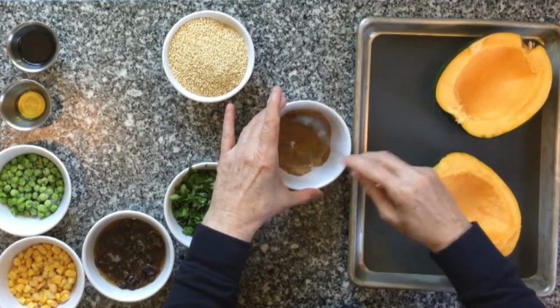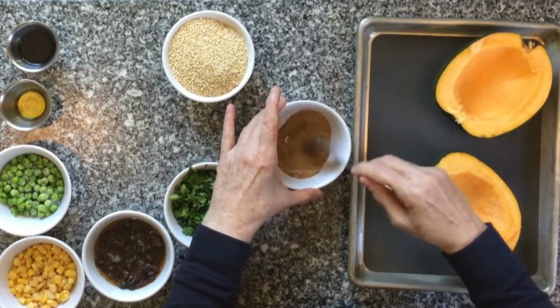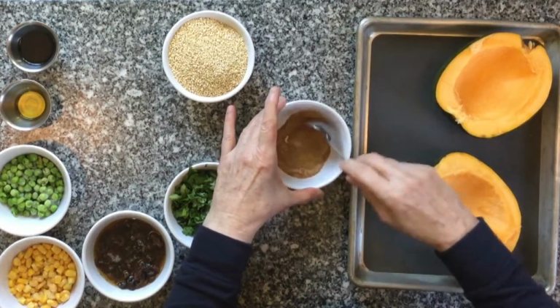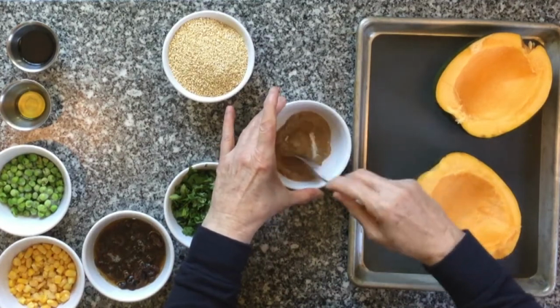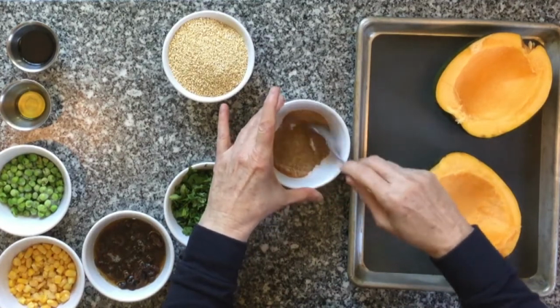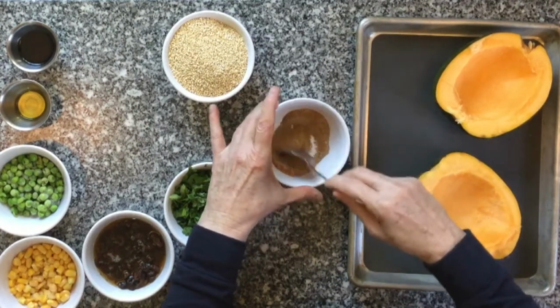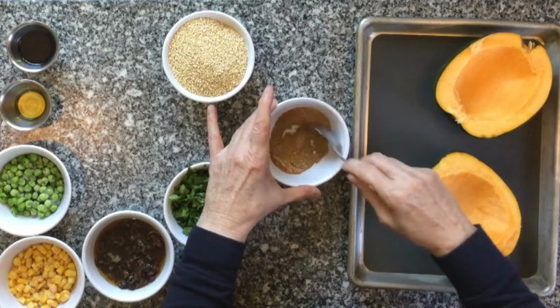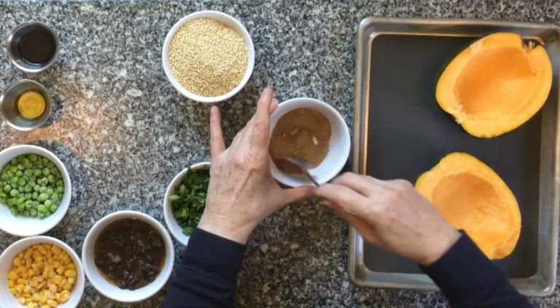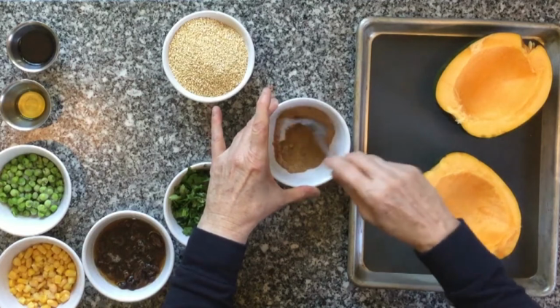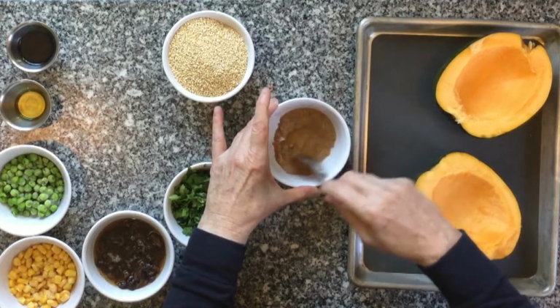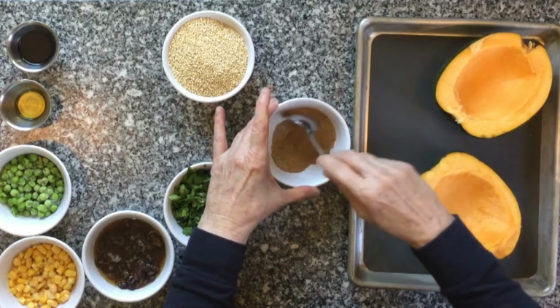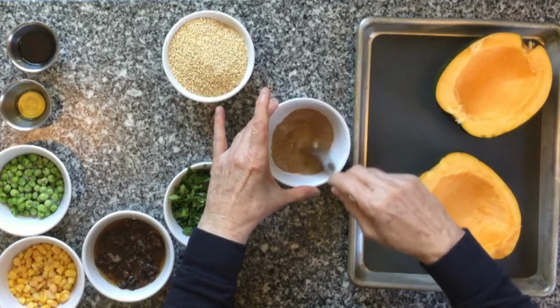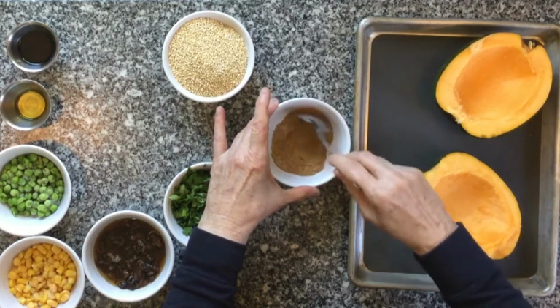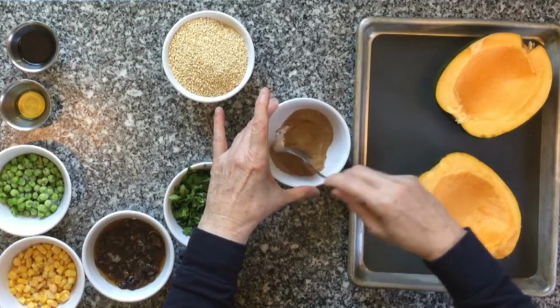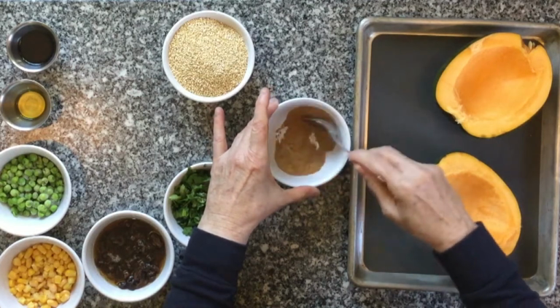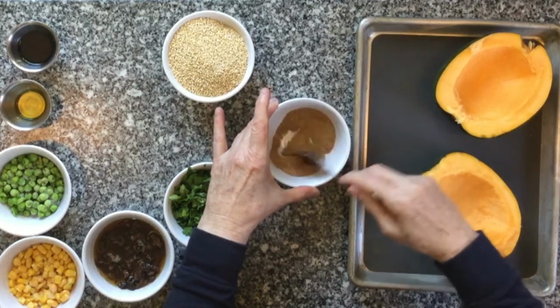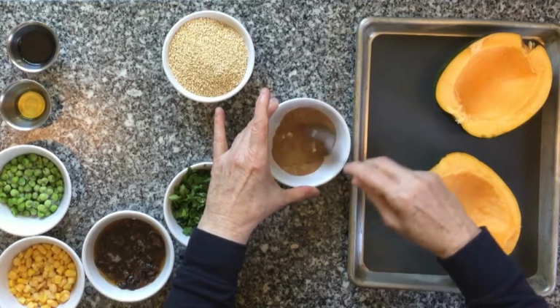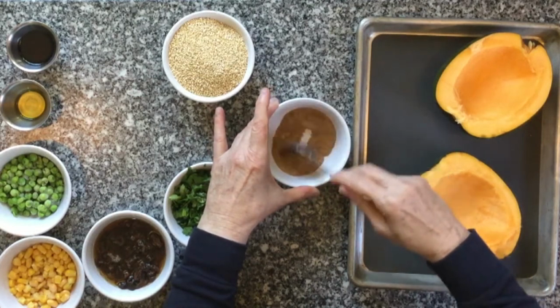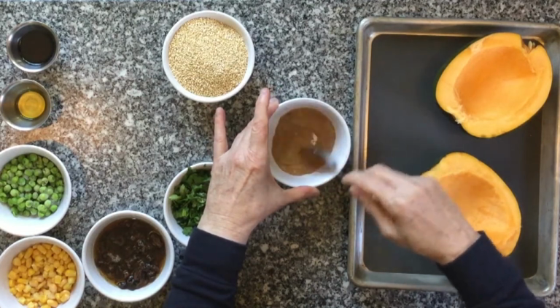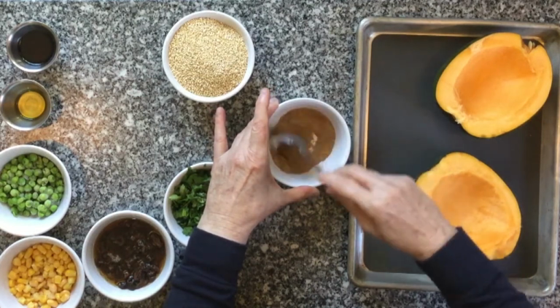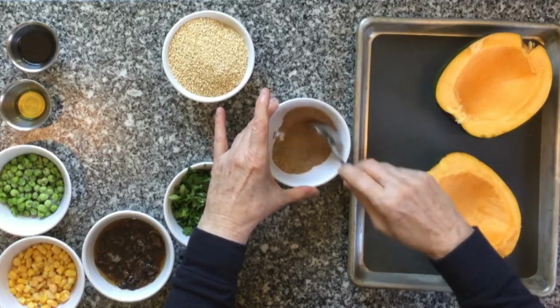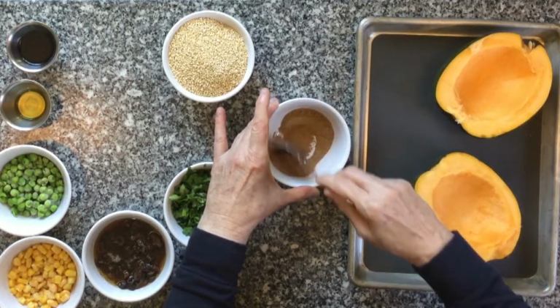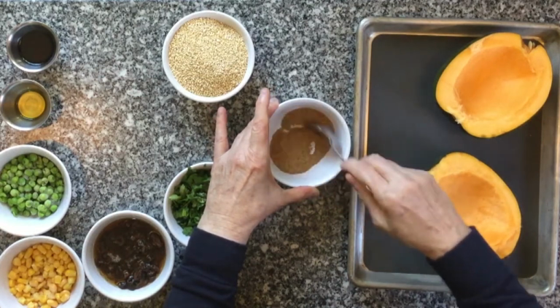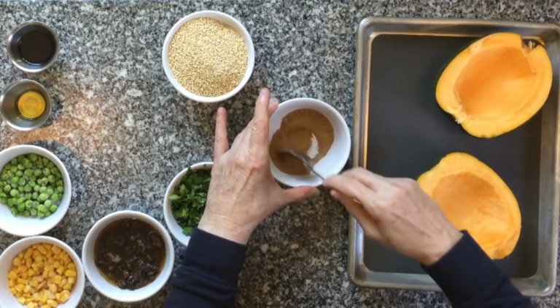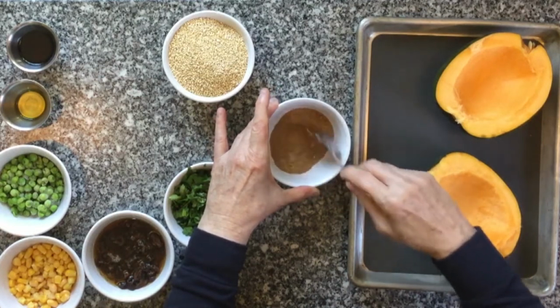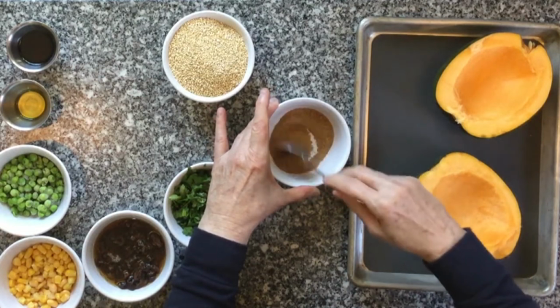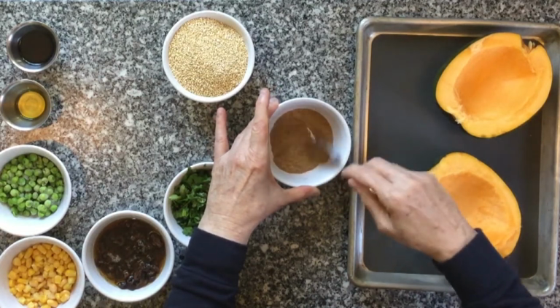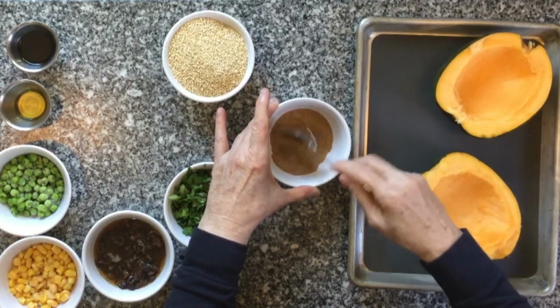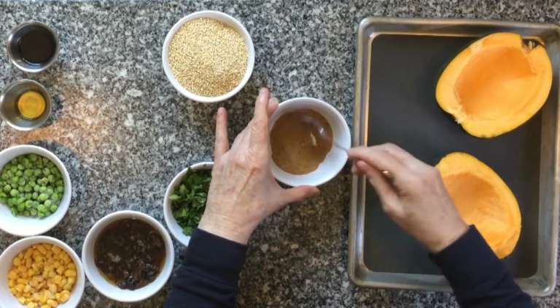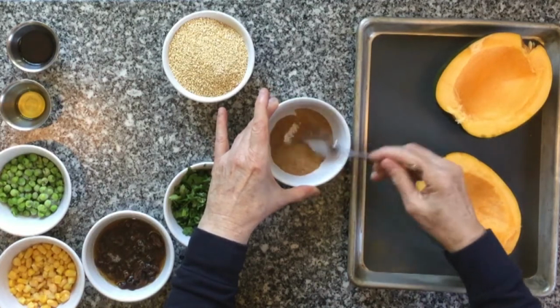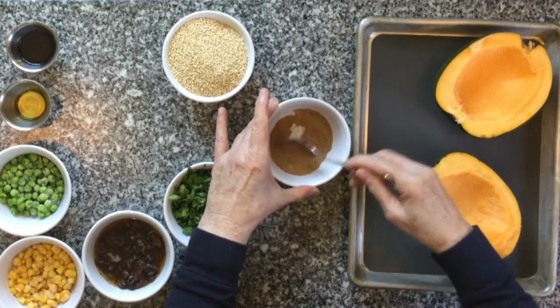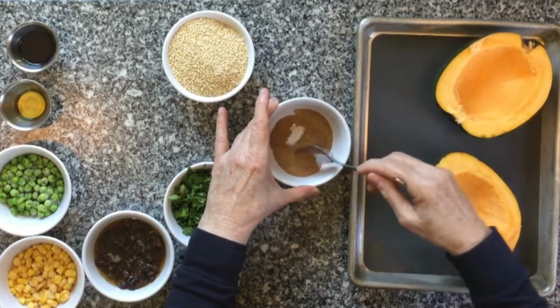Stir together to fully incorporate. The spice mixture will also be part of your curried quinoa.